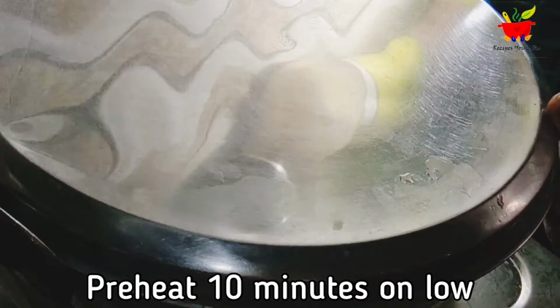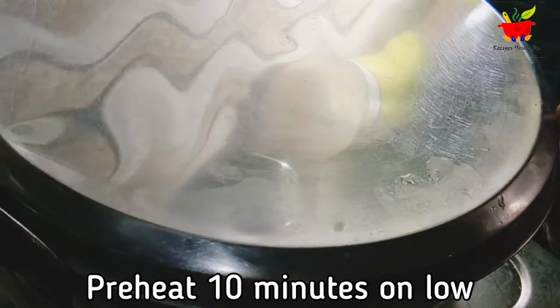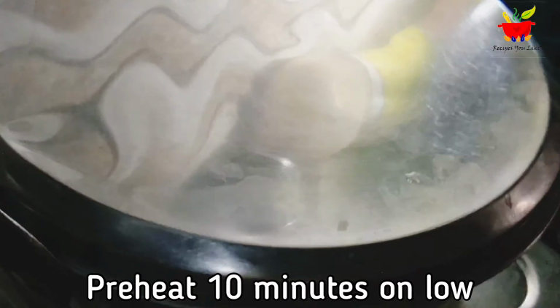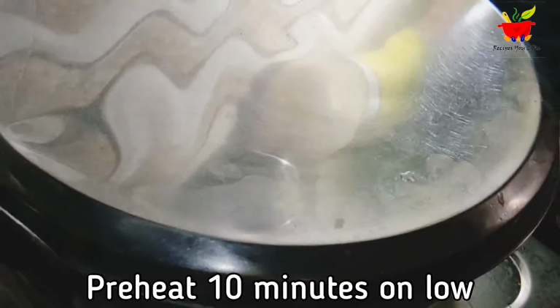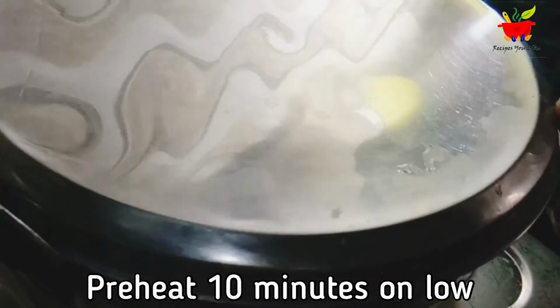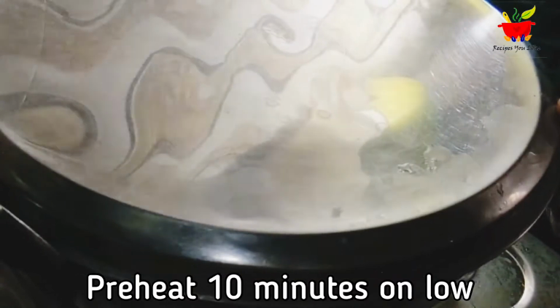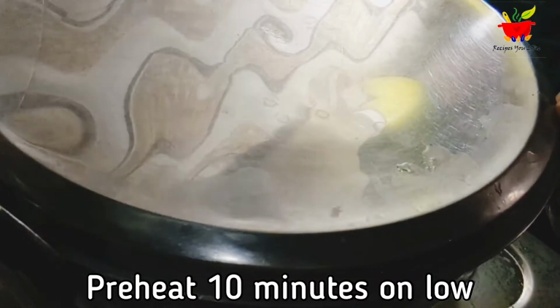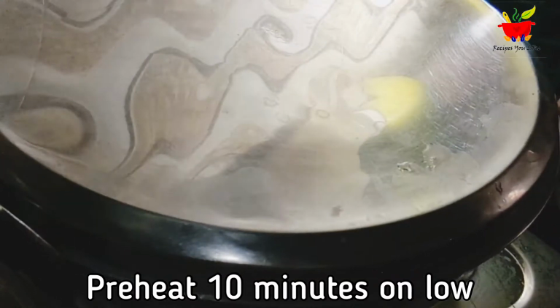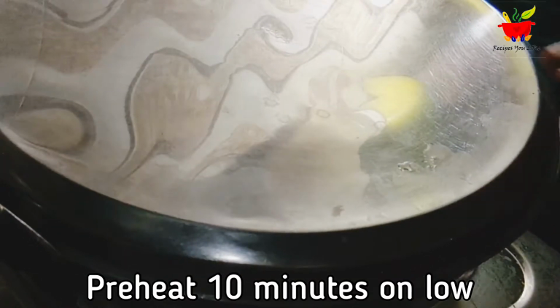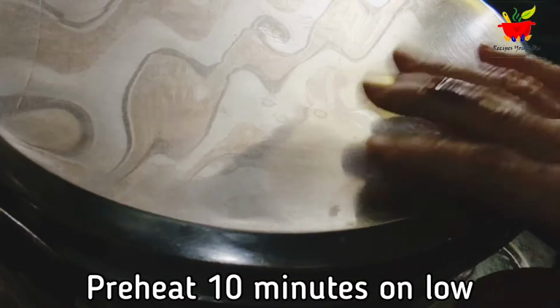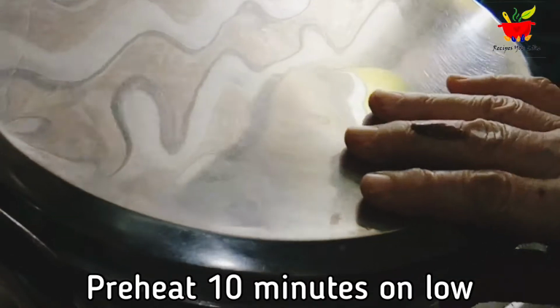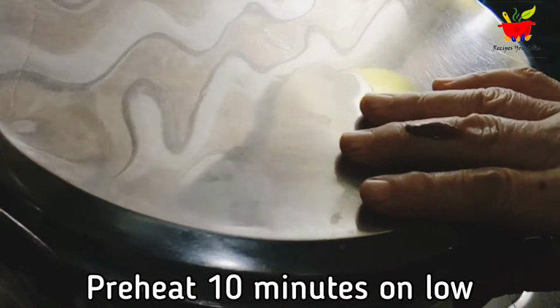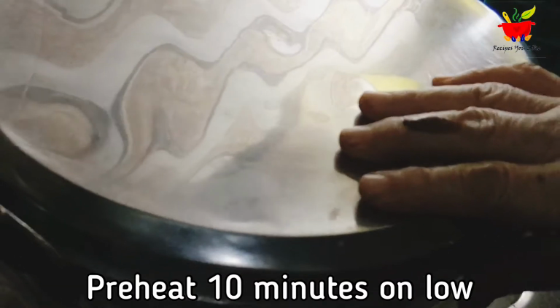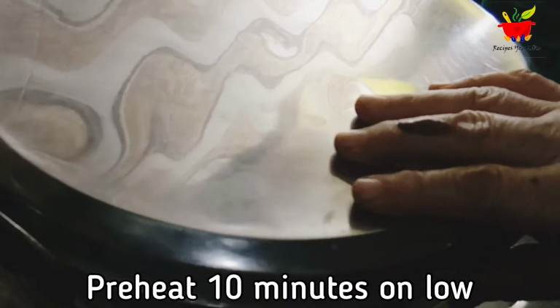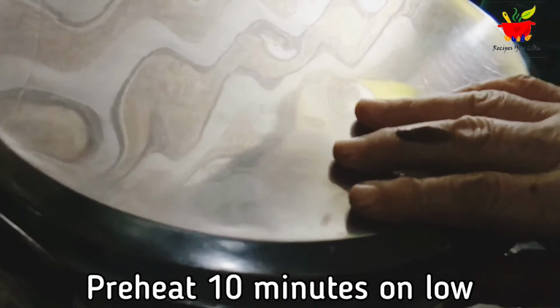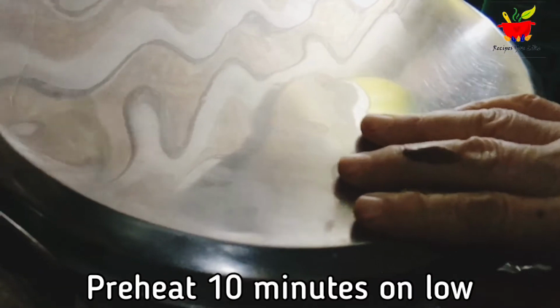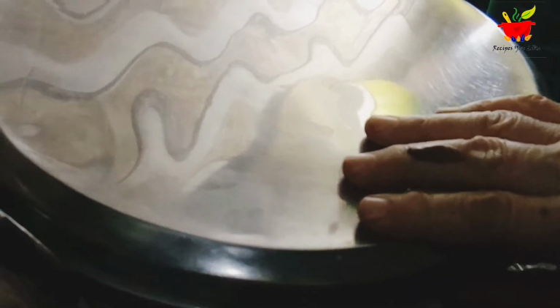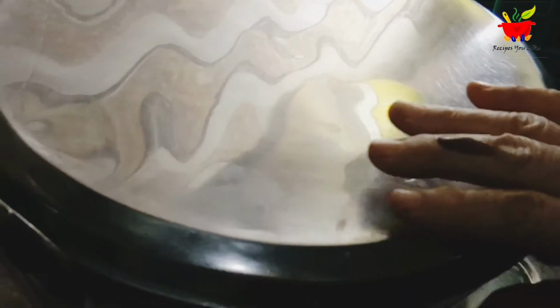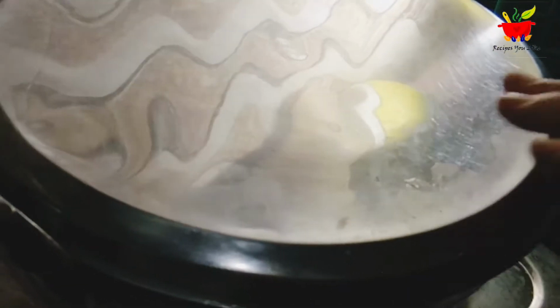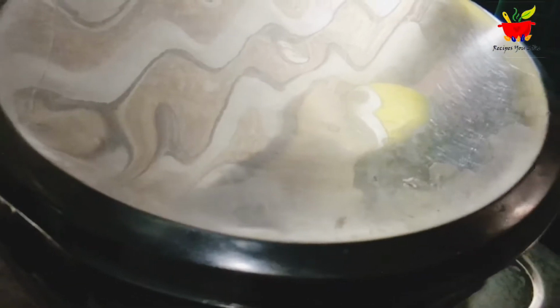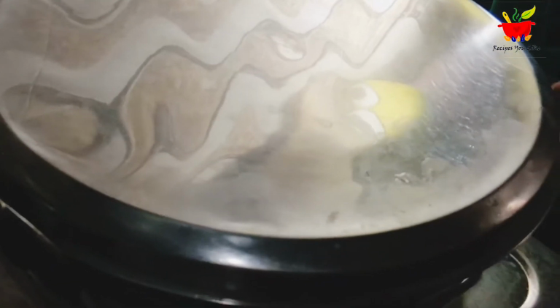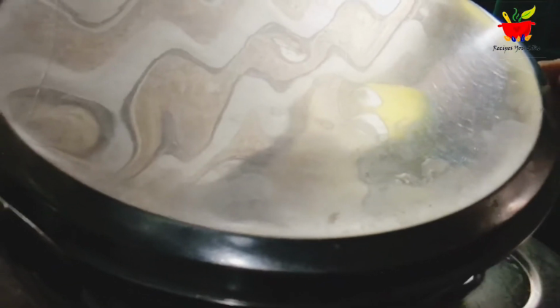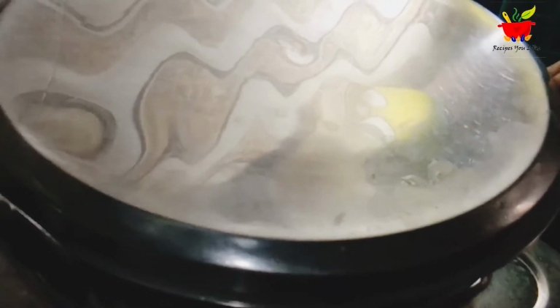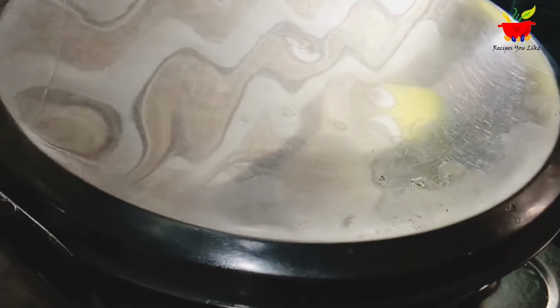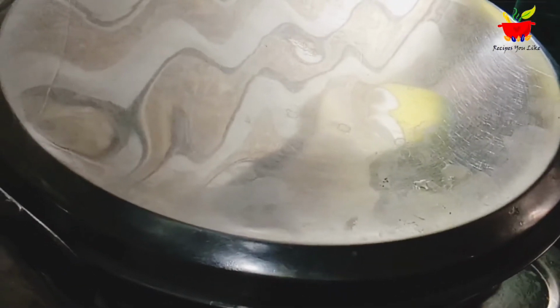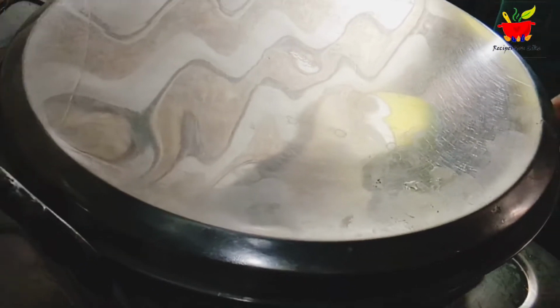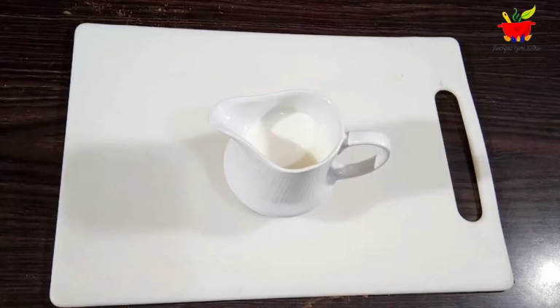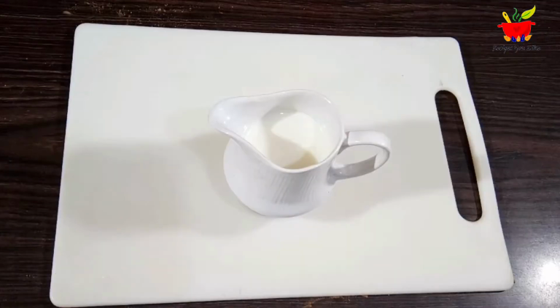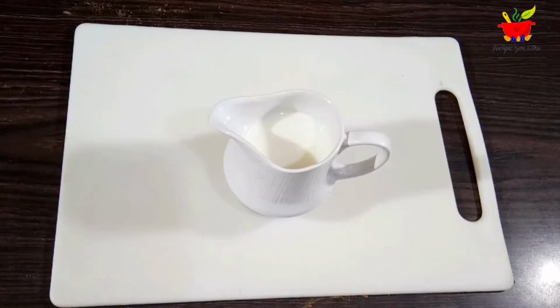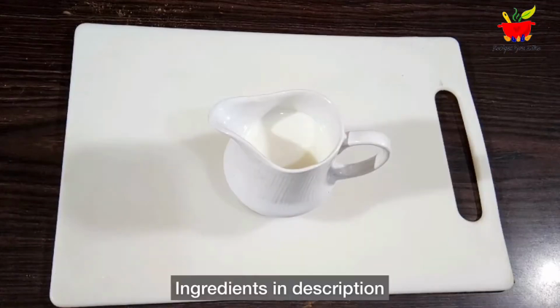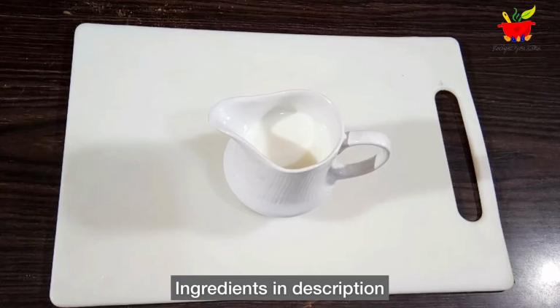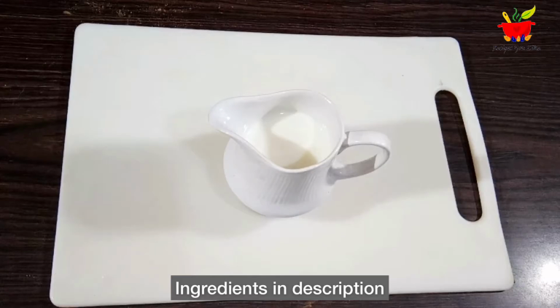To preheat our kadhai, we will keep a stand inside and keep it covered to preheat for 10 minutes on low.